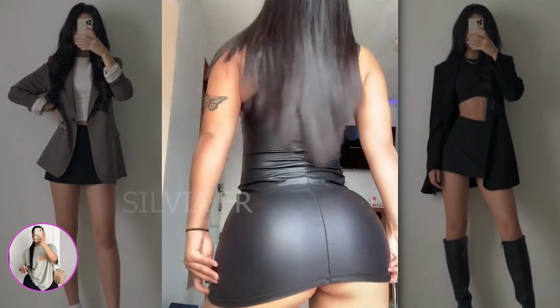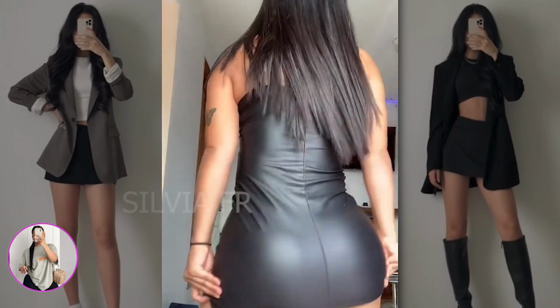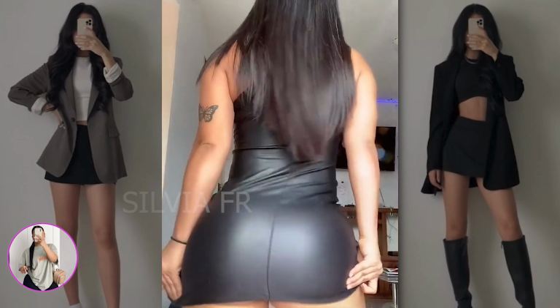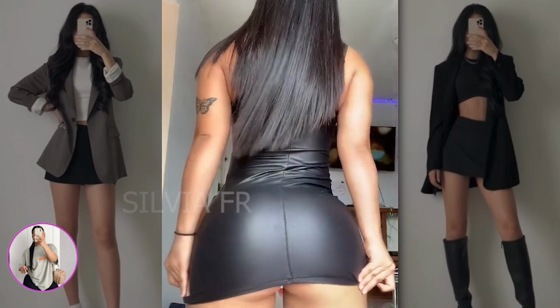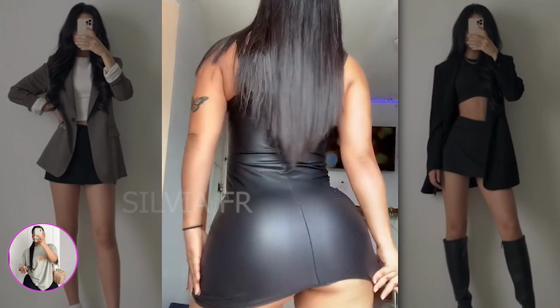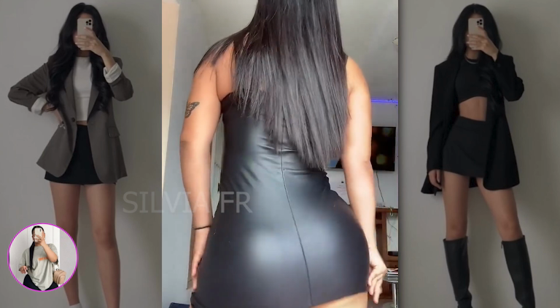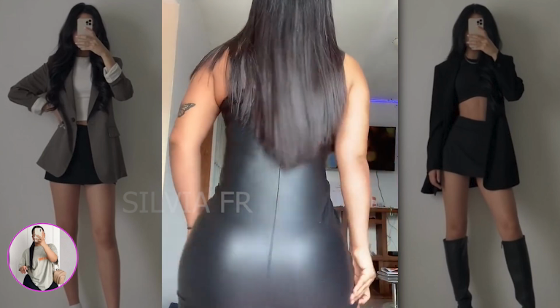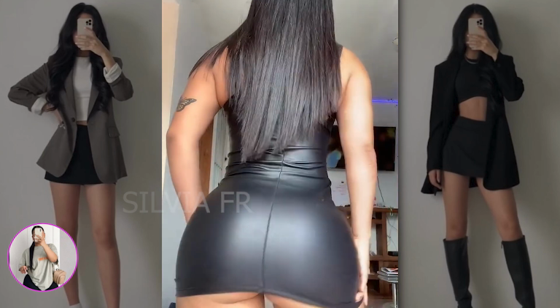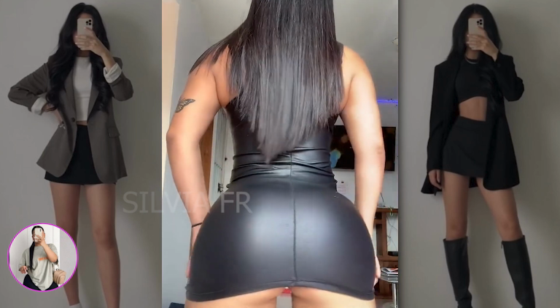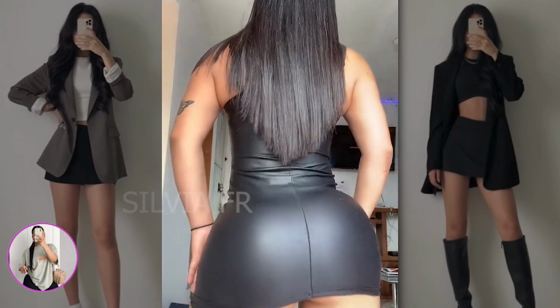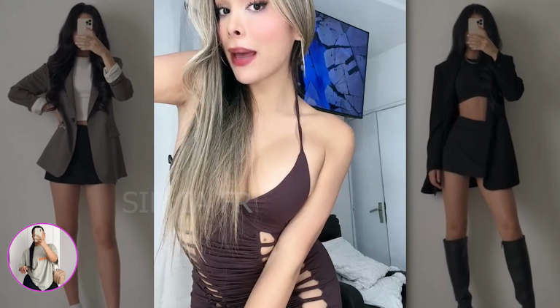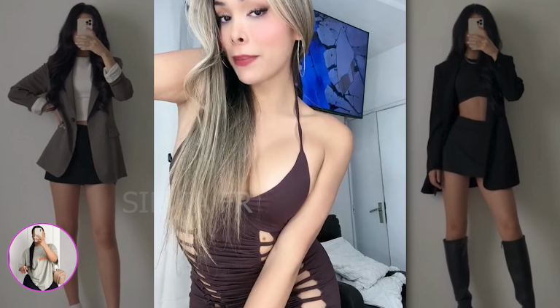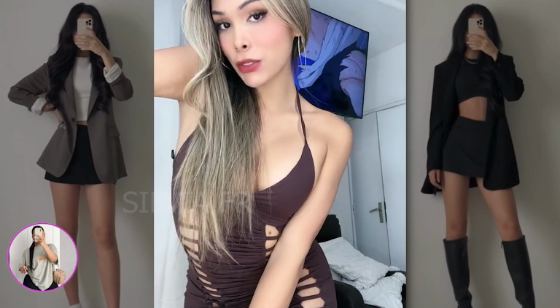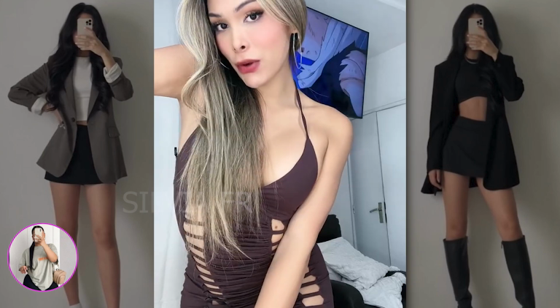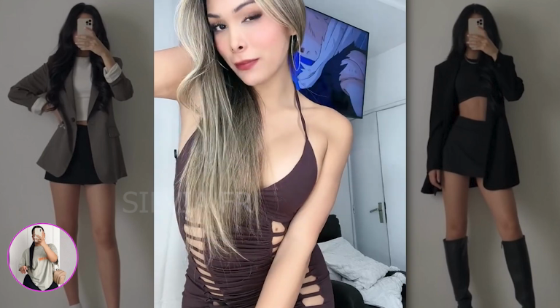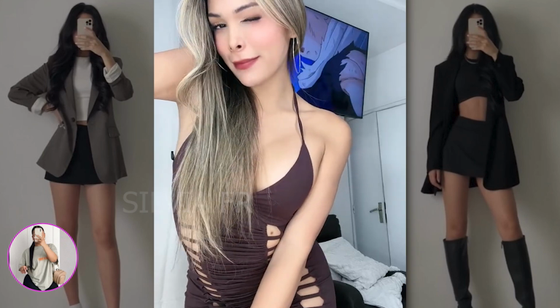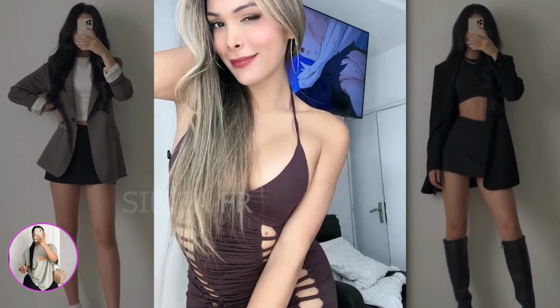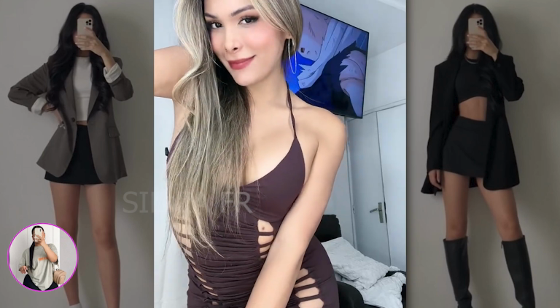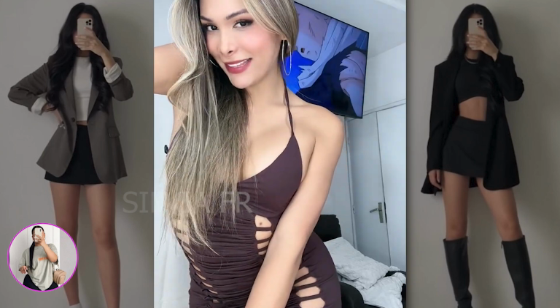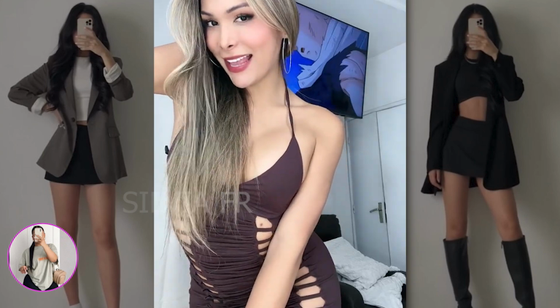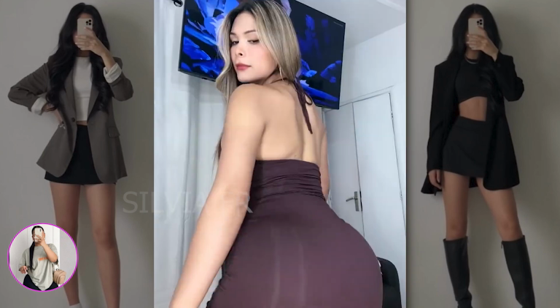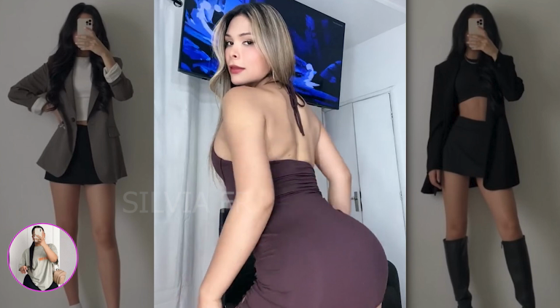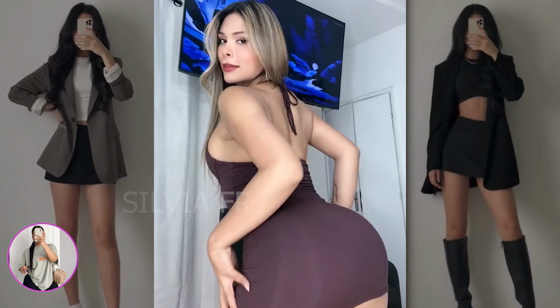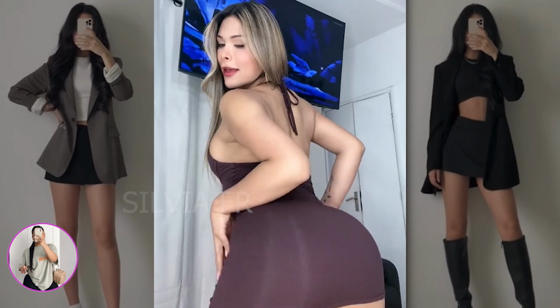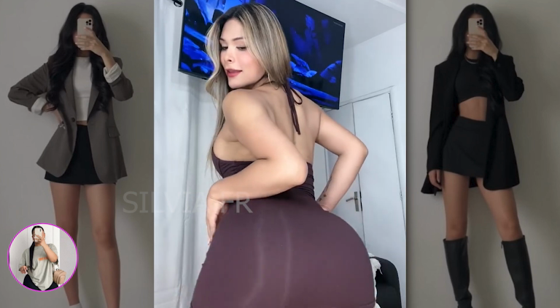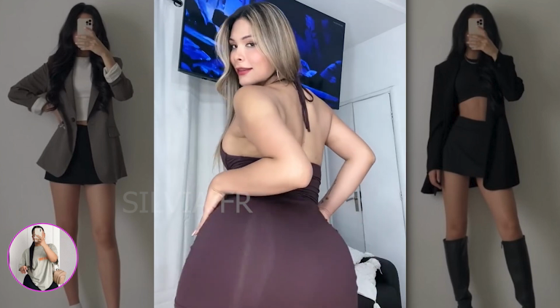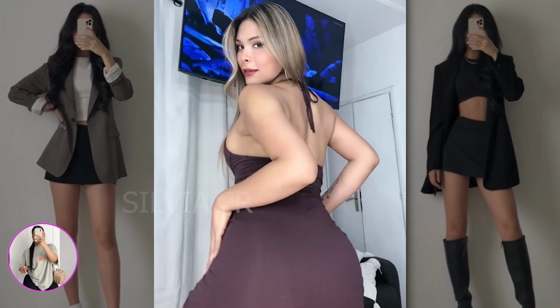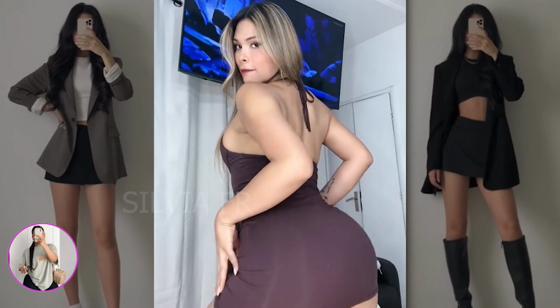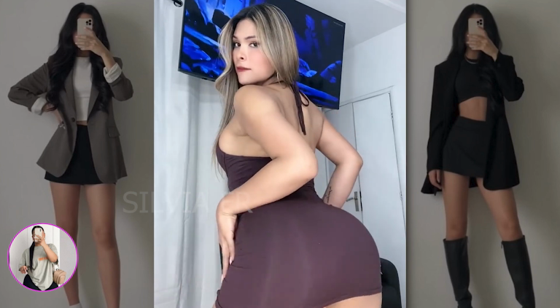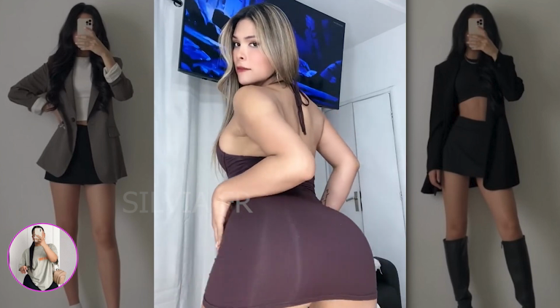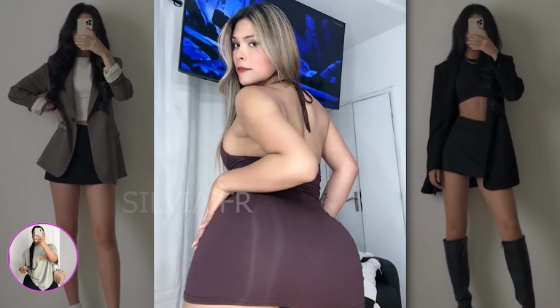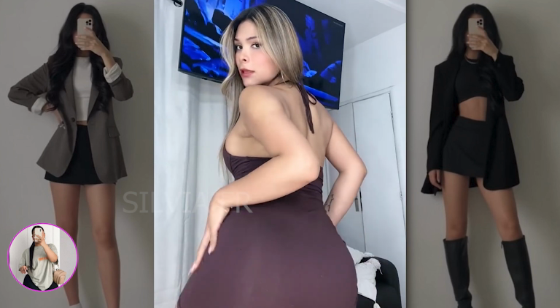I'd also want to show a dress with cutouts that I really liked. Just look how beautiful this woman looks in it and how confident.